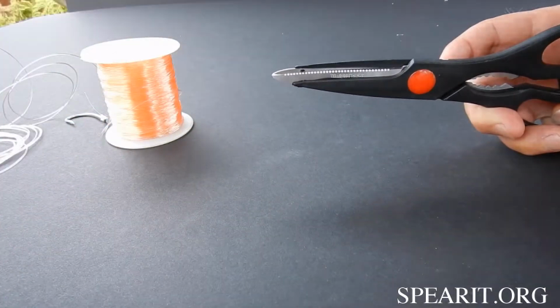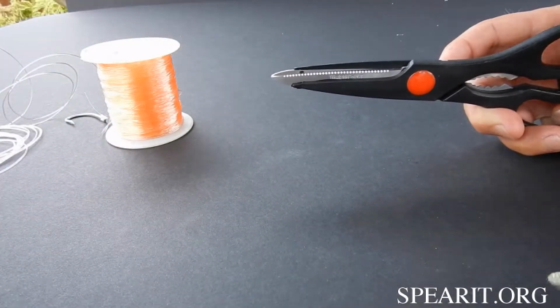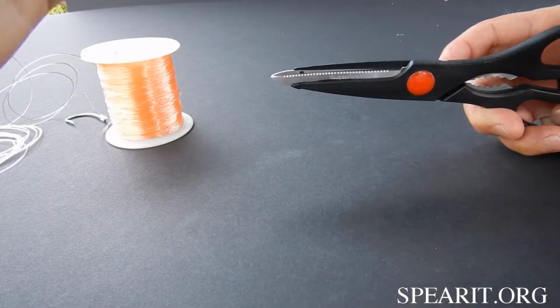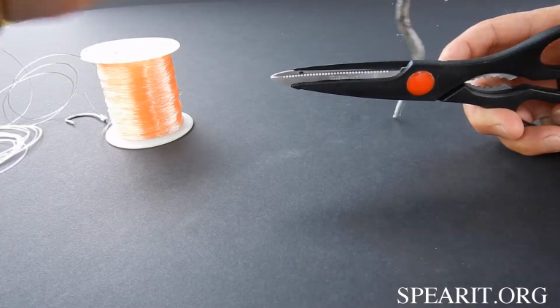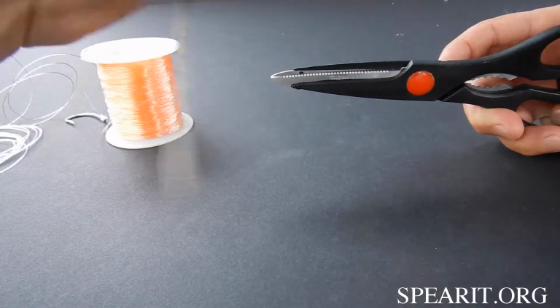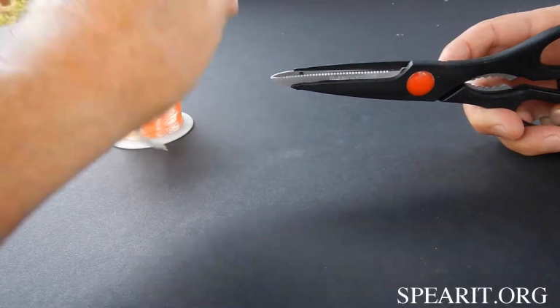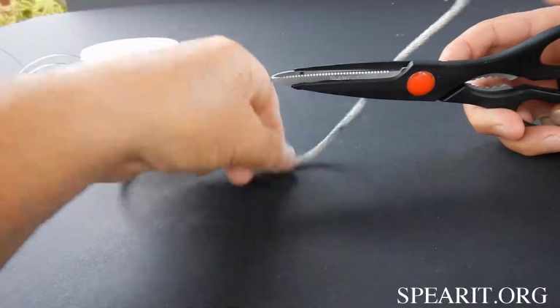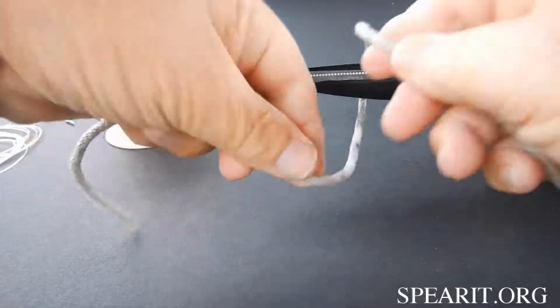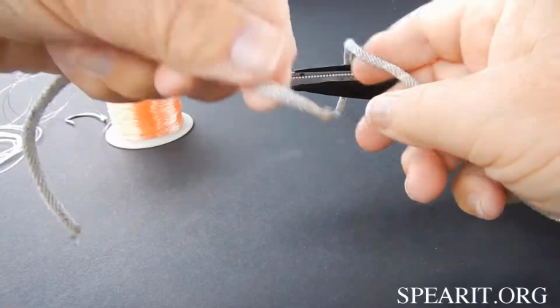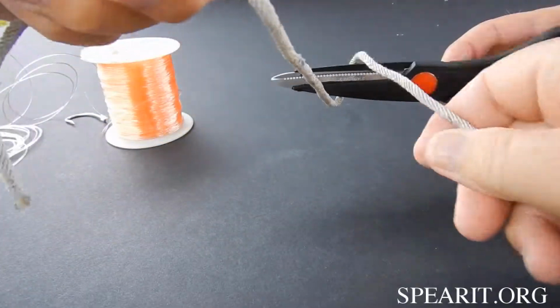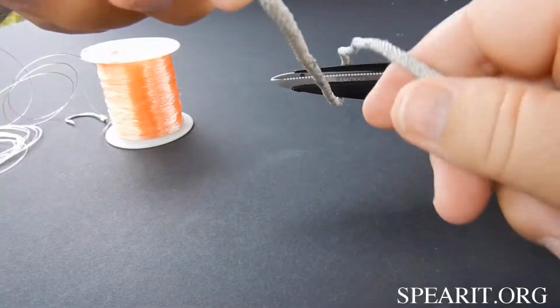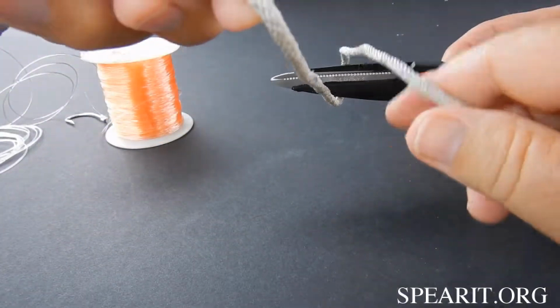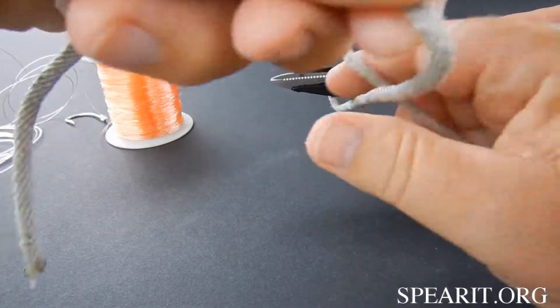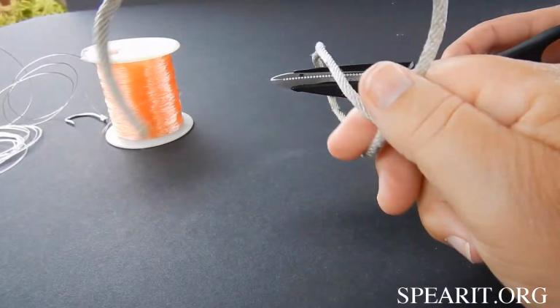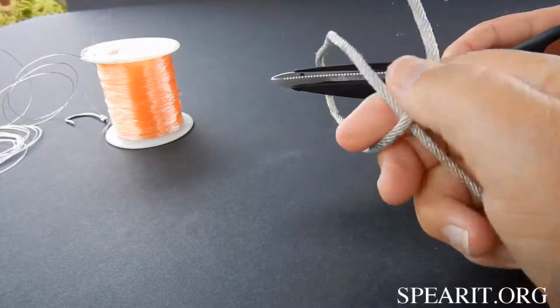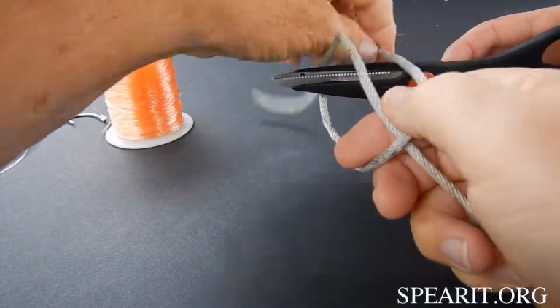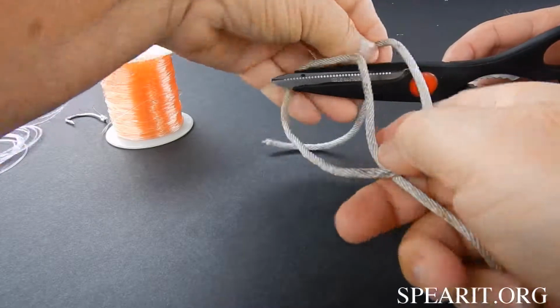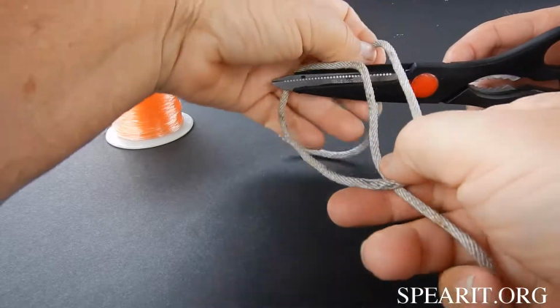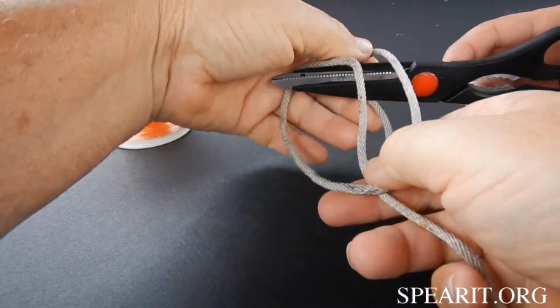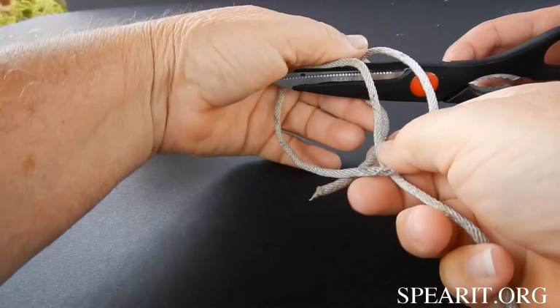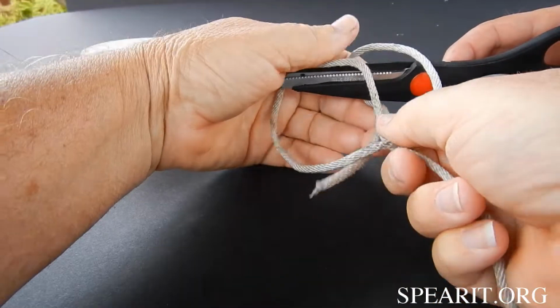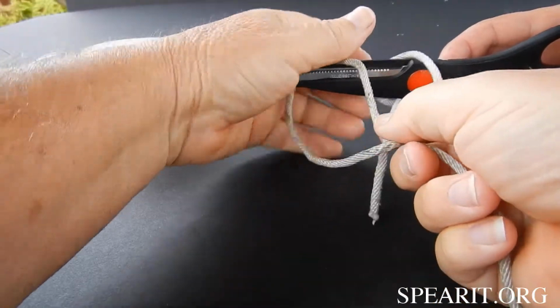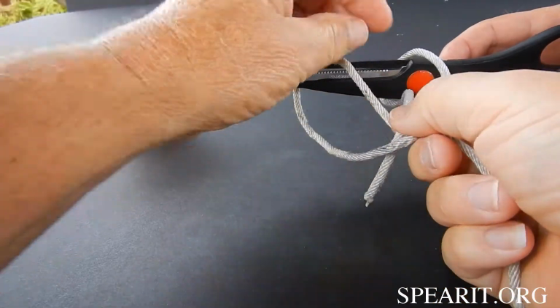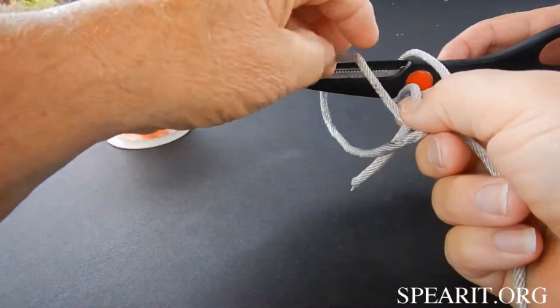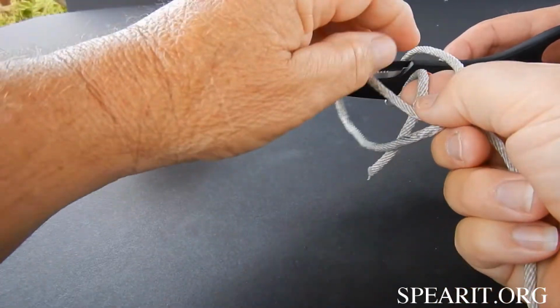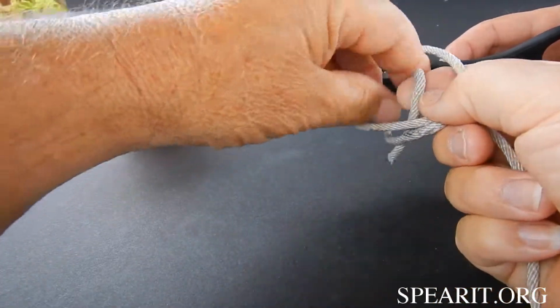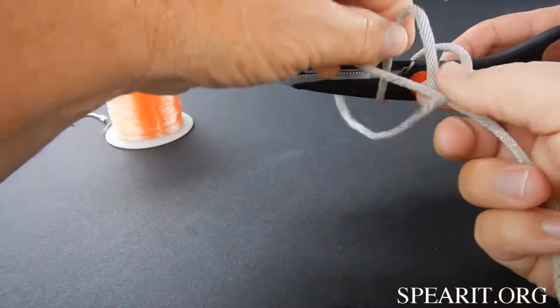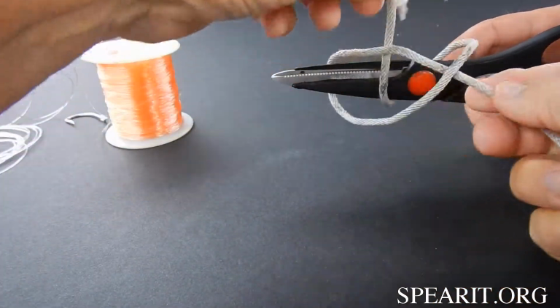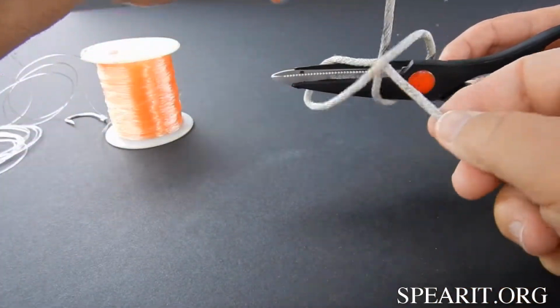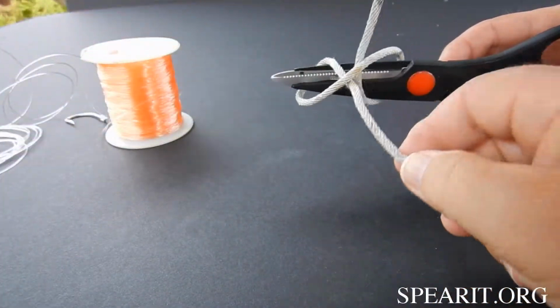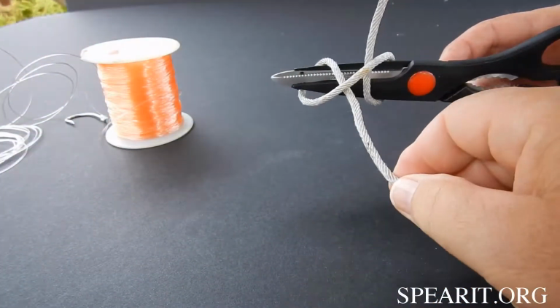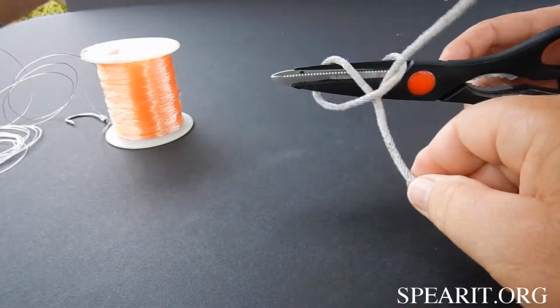Like this — put it on, cross, come up through here. Same thing.